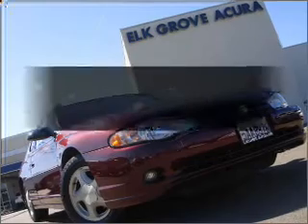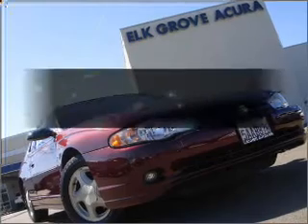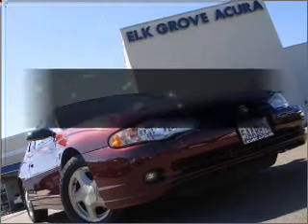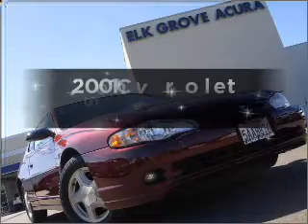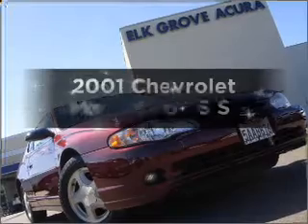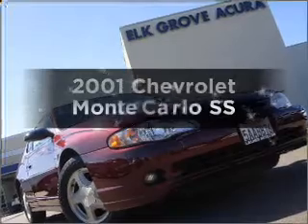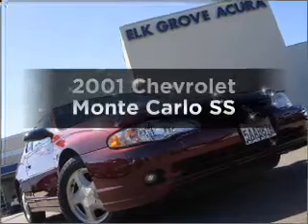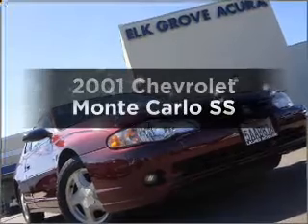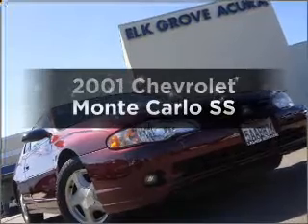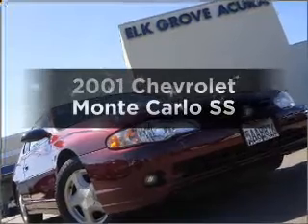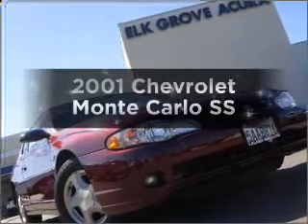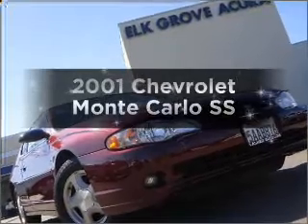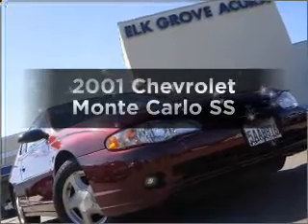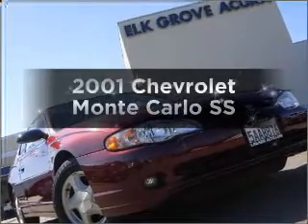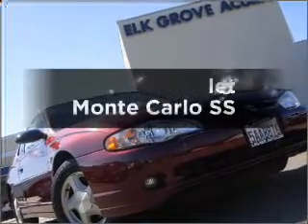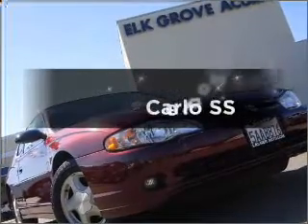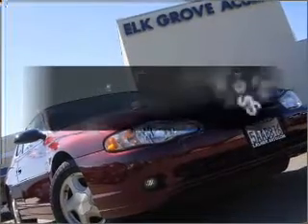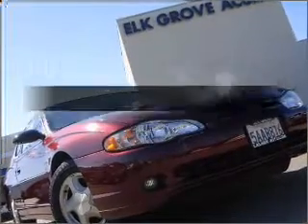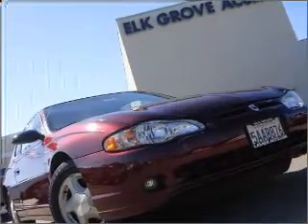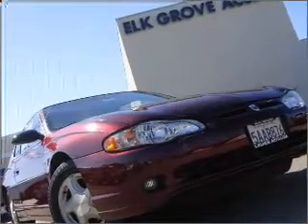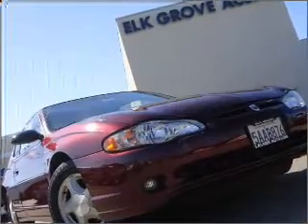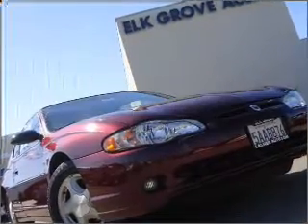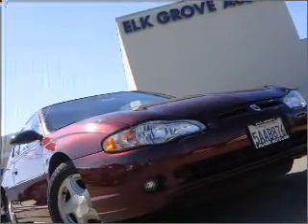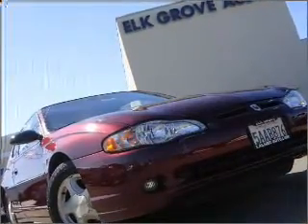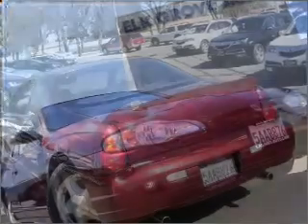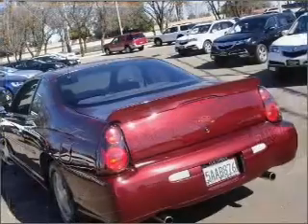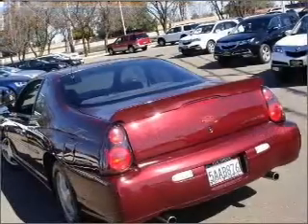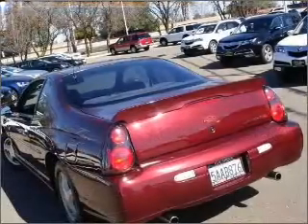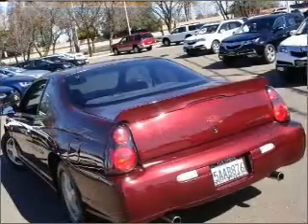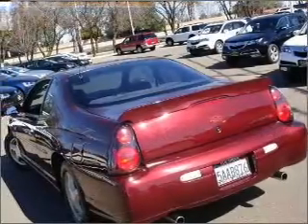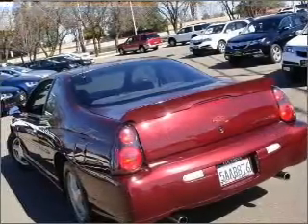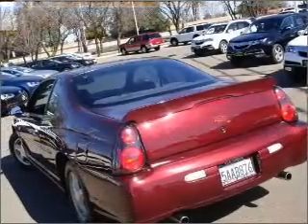Presenting the 2001 Chevrolet Monte Carlo. If you're looking for an automobile with great attributes, look no further.